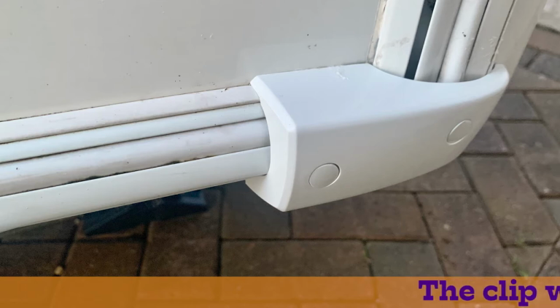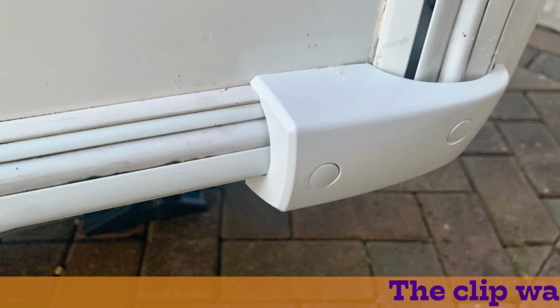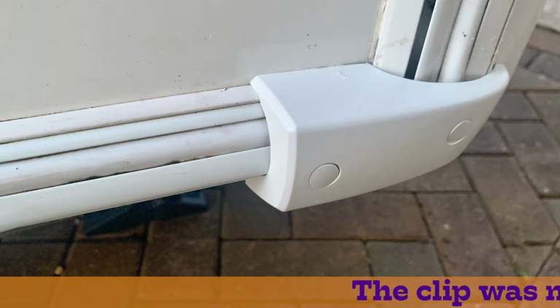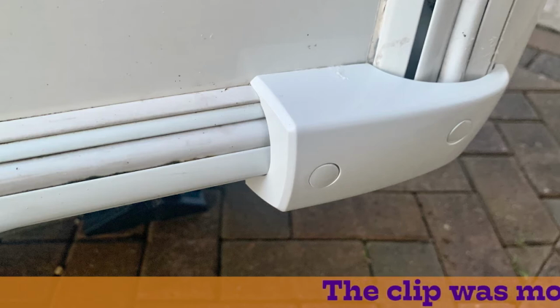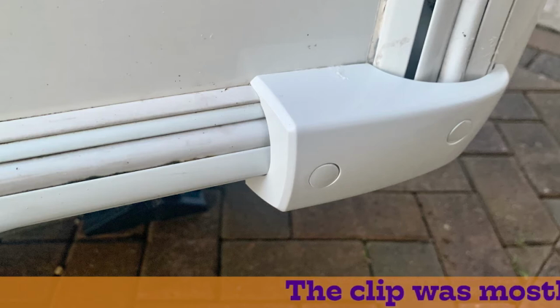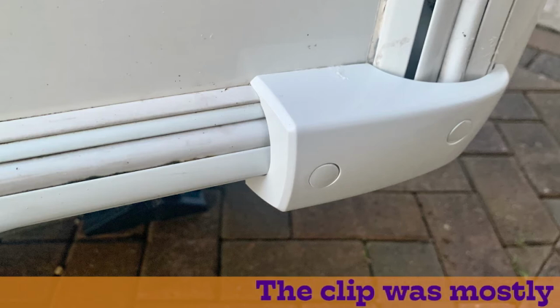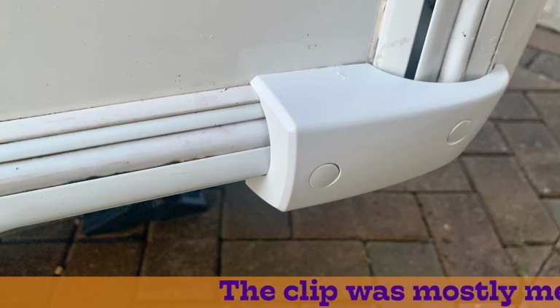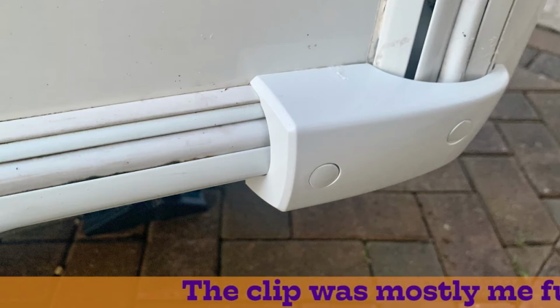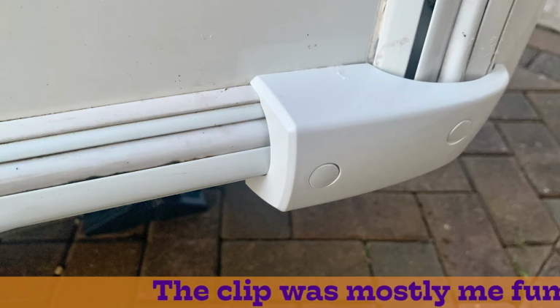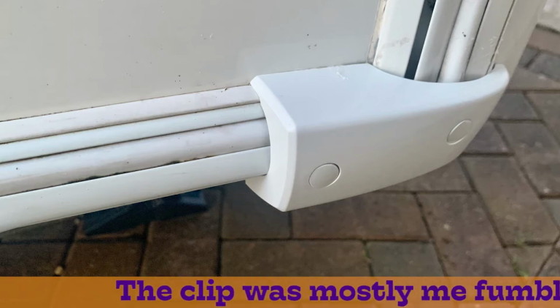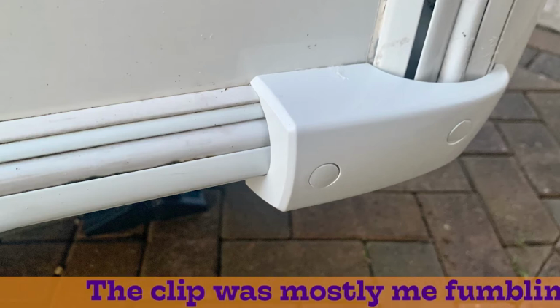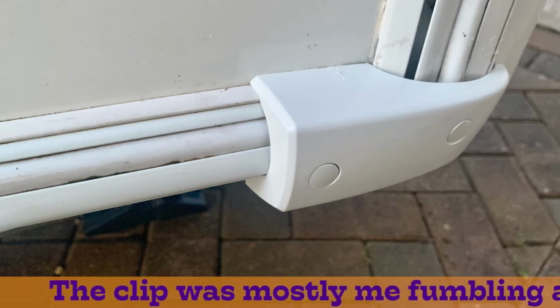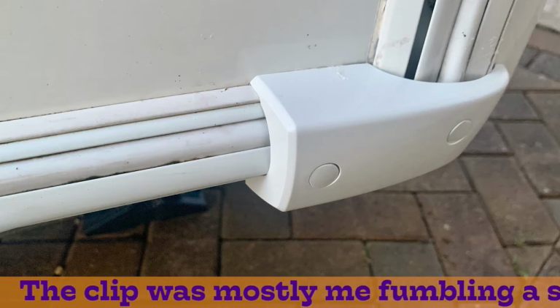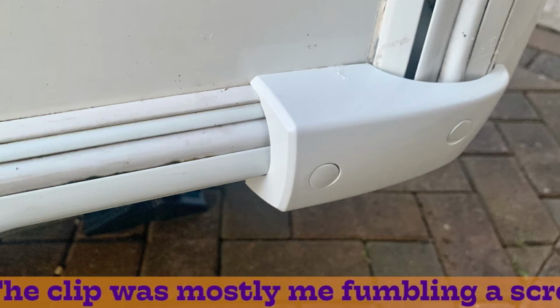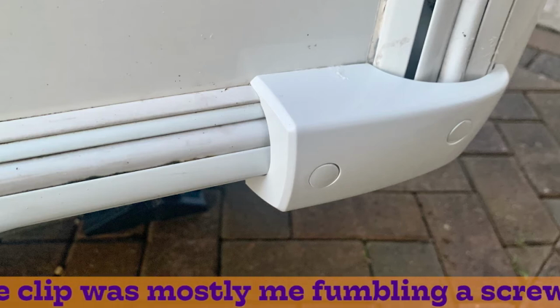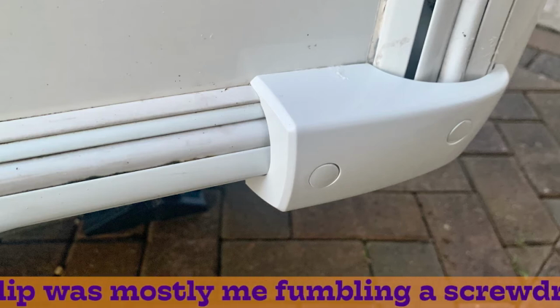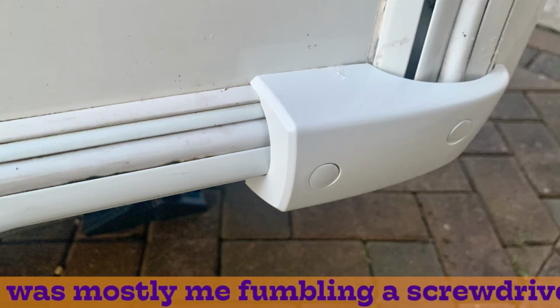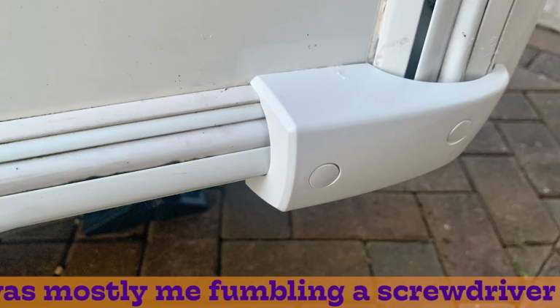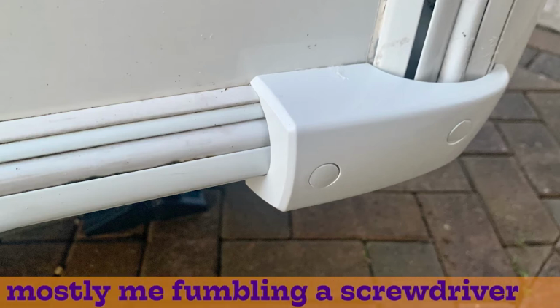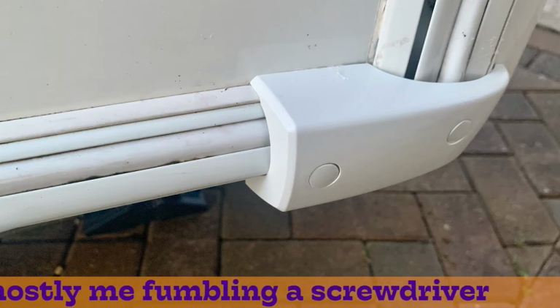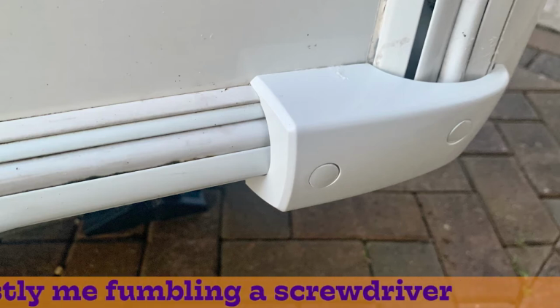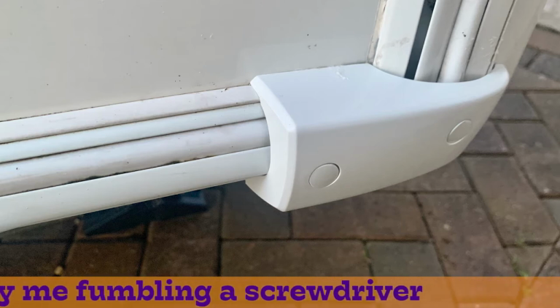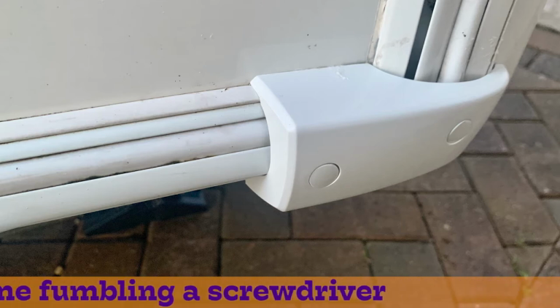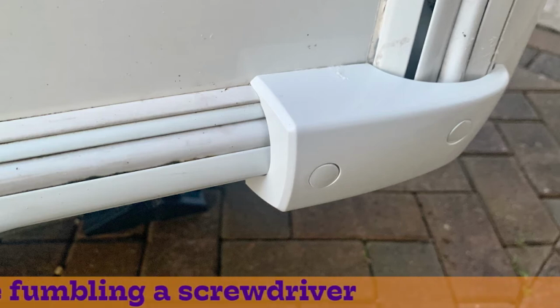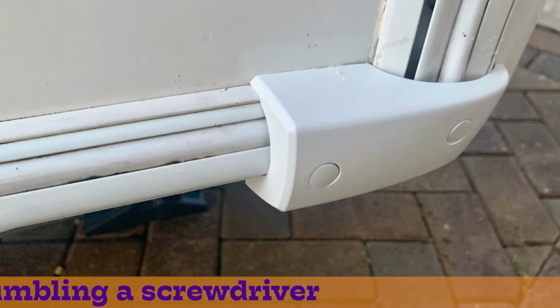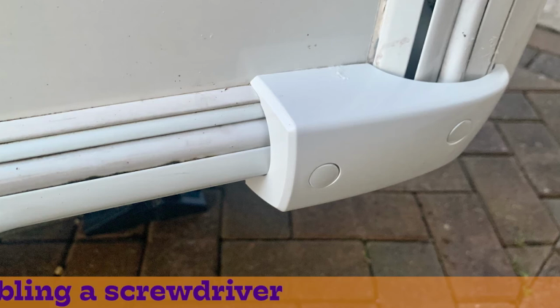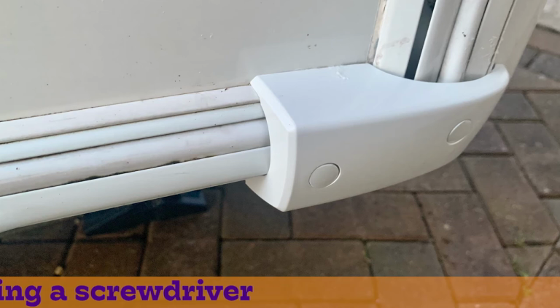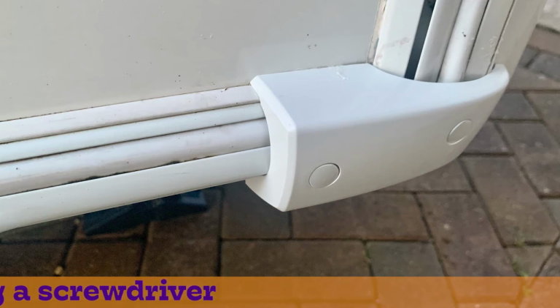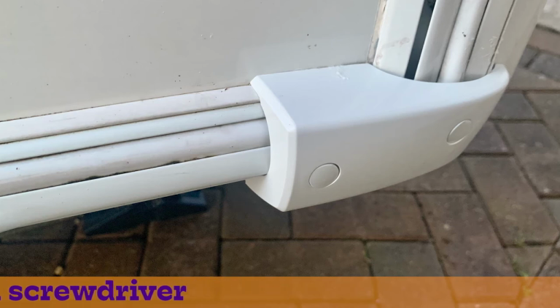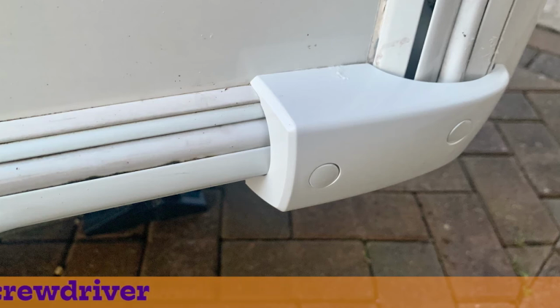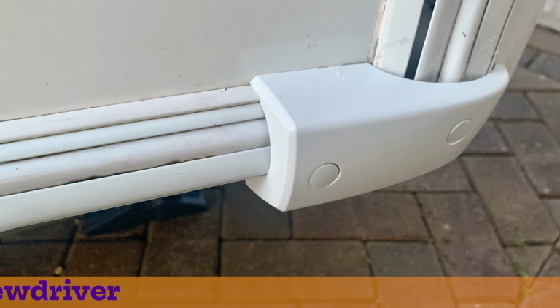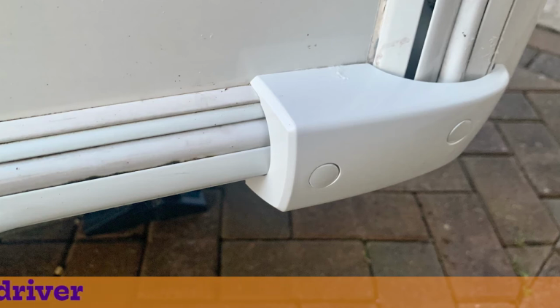Here's what the end cap looks like when it's fitted. Unfortunately, the footage of the installation was lost.